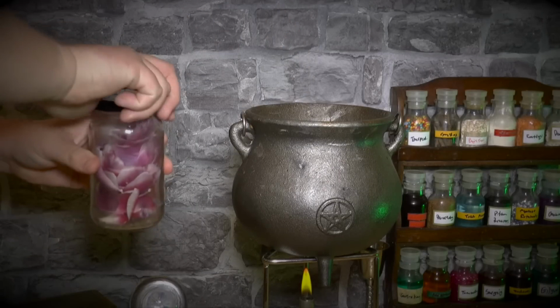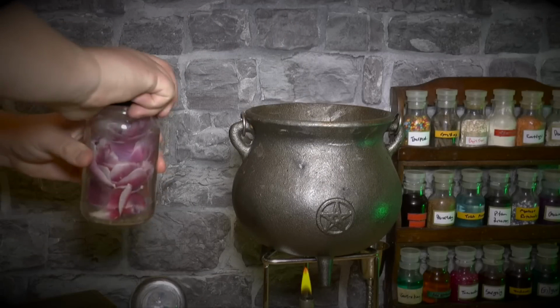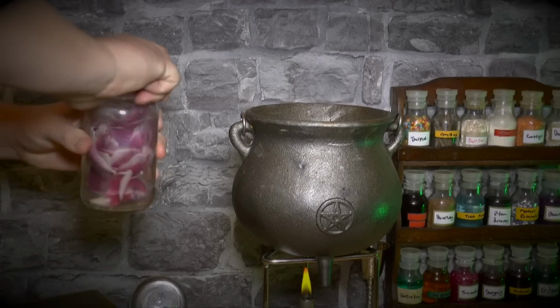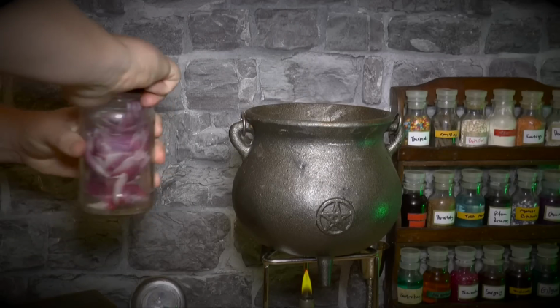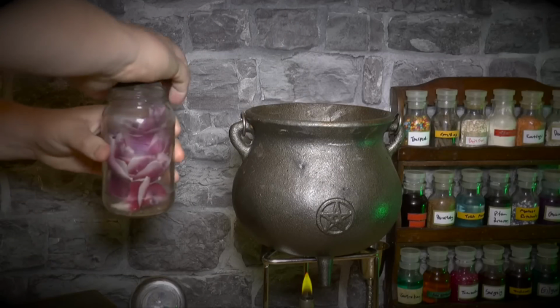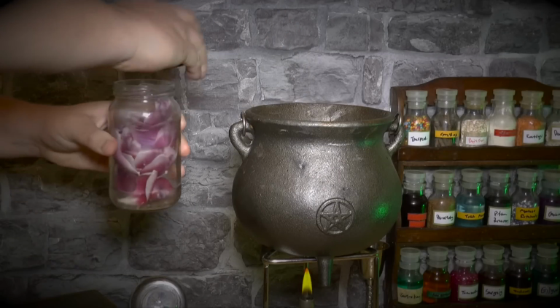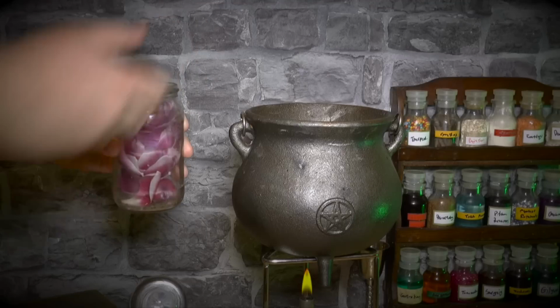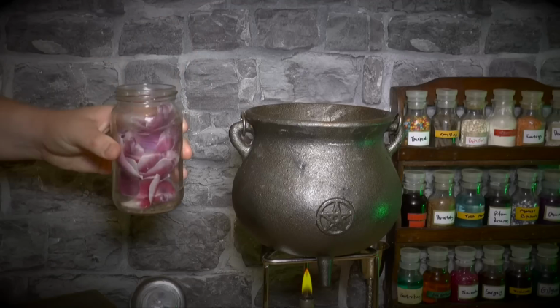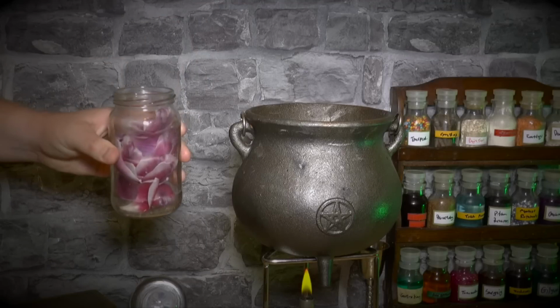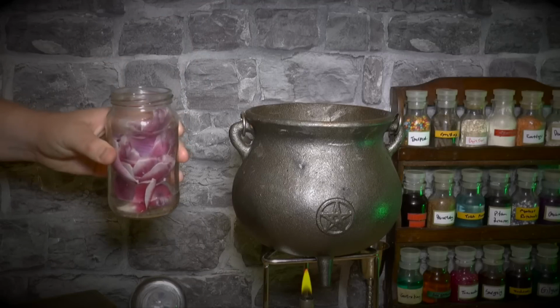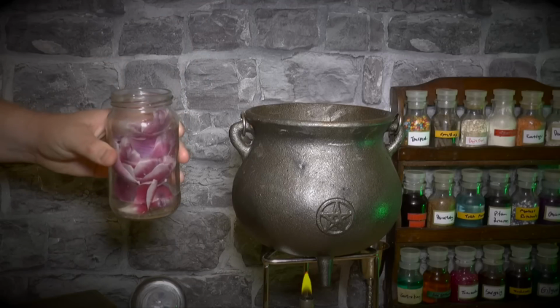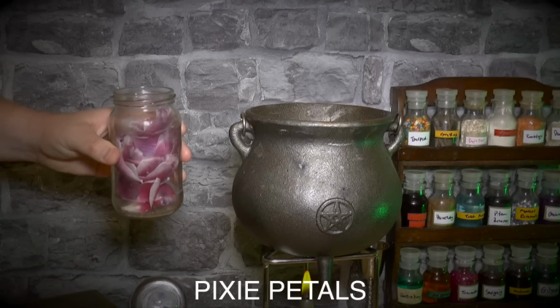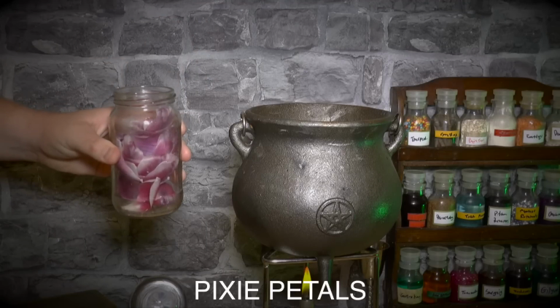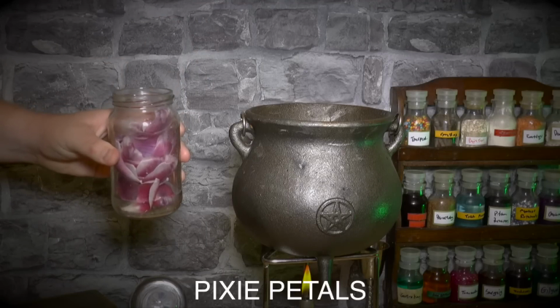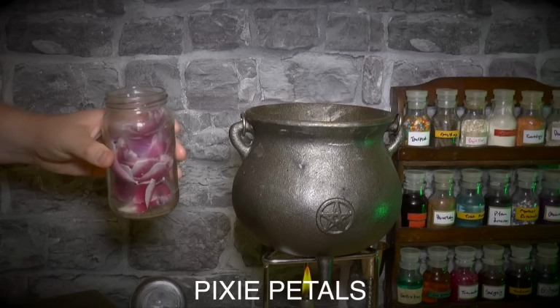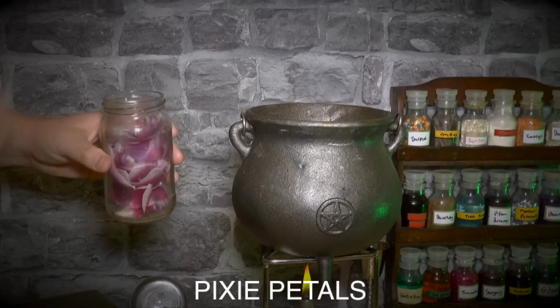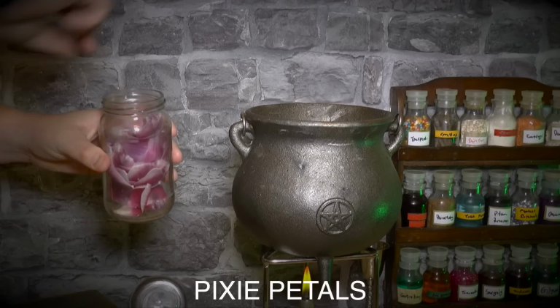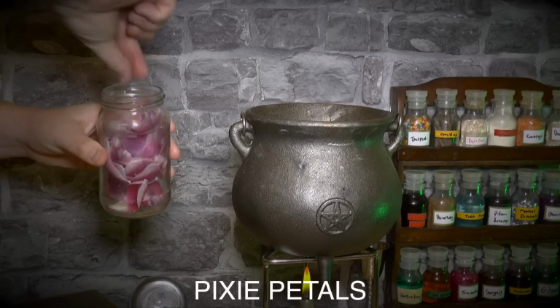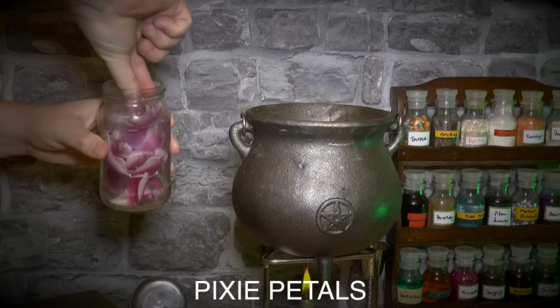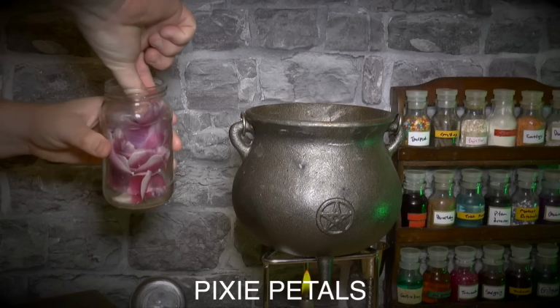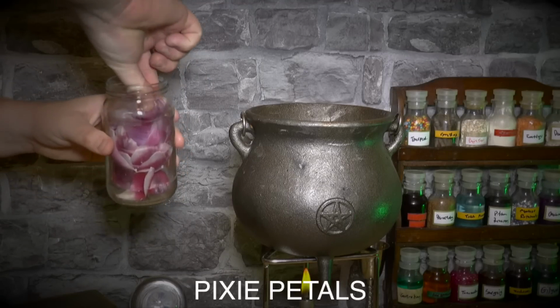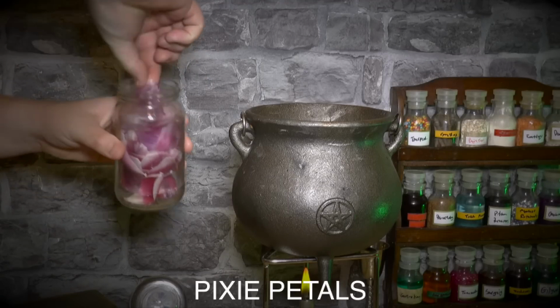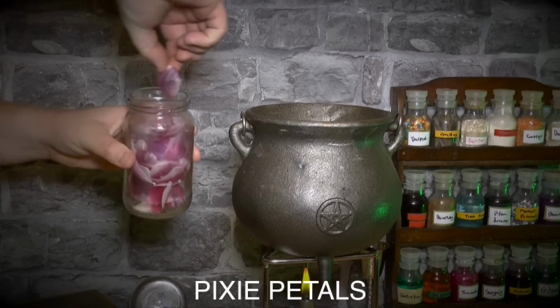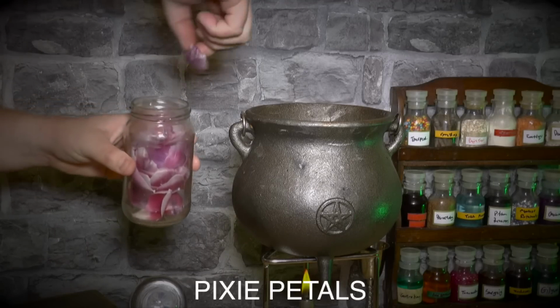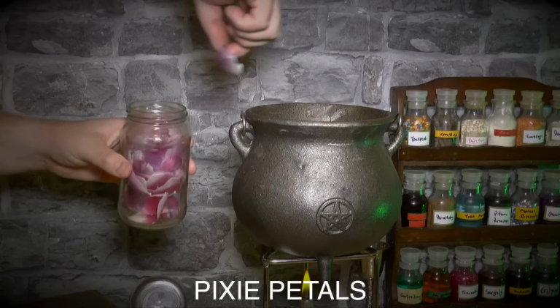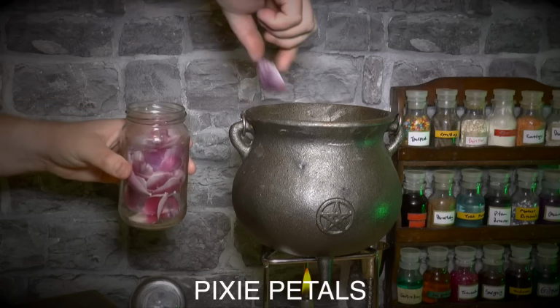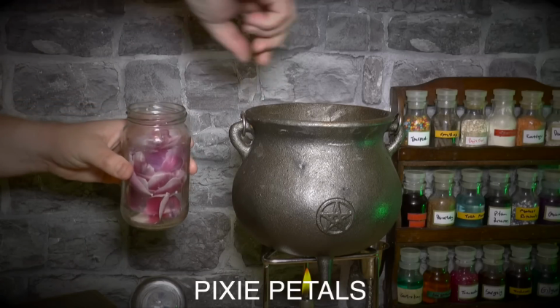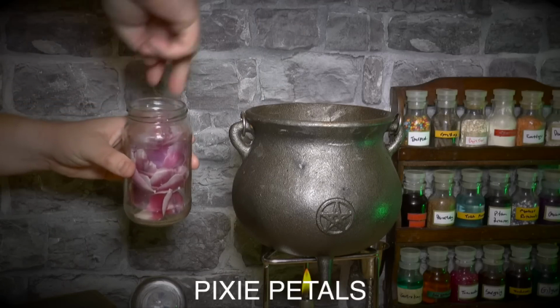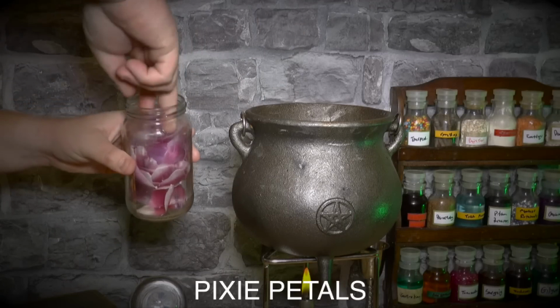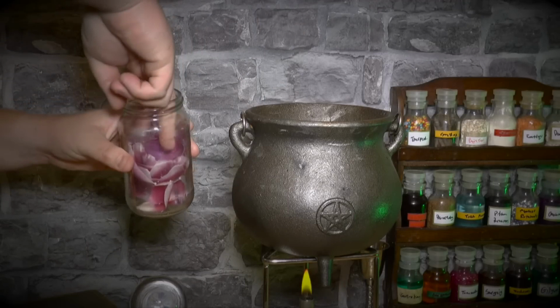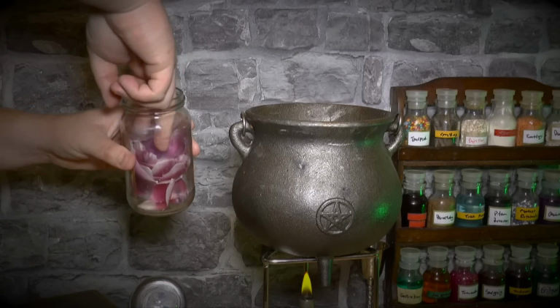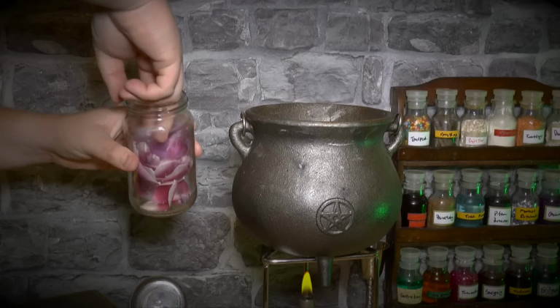The final ingredient you'll need is some pixie petals. Drop two petals into your cauldron.